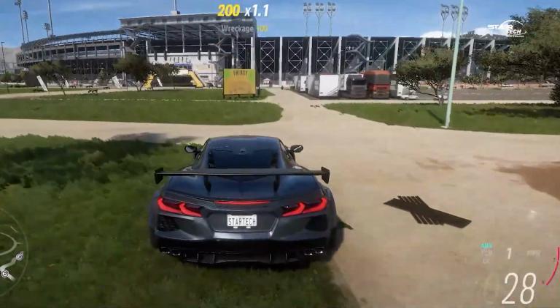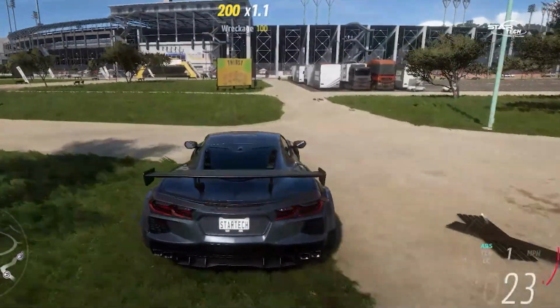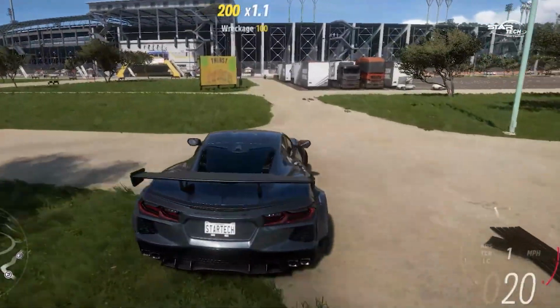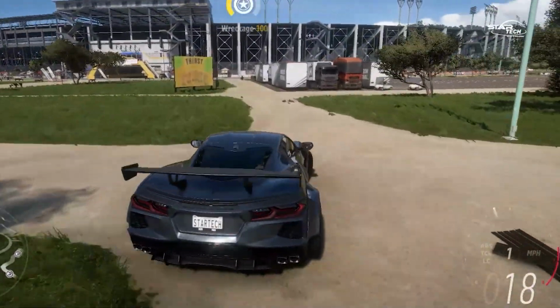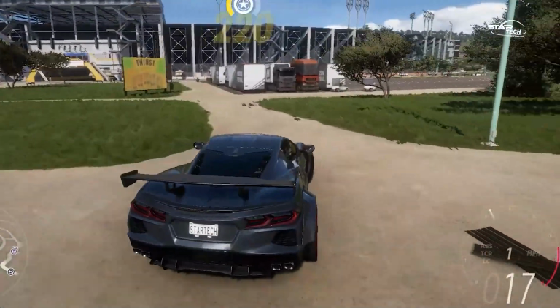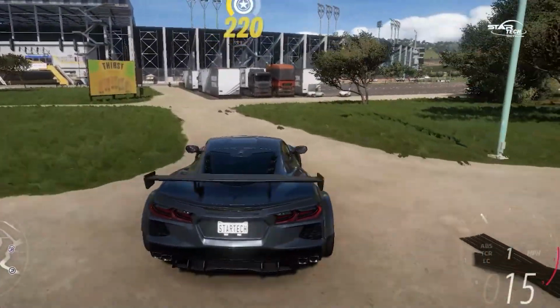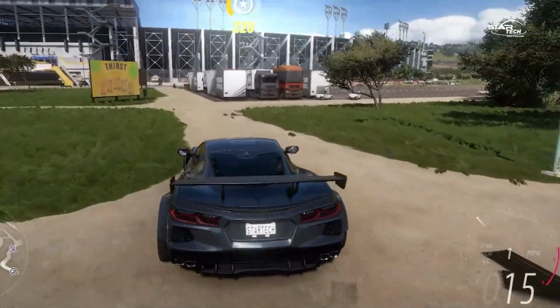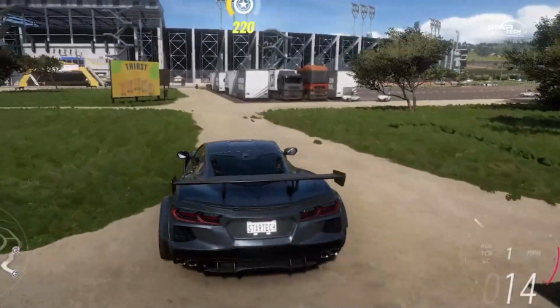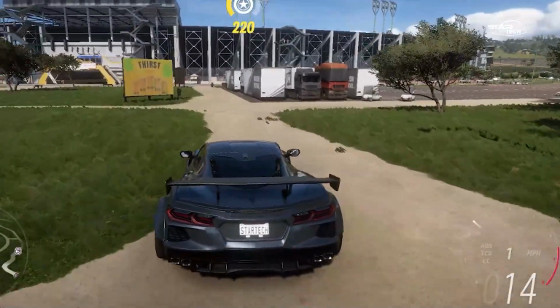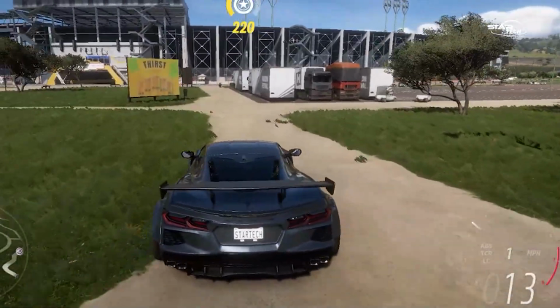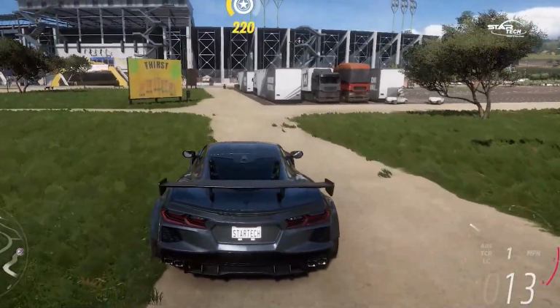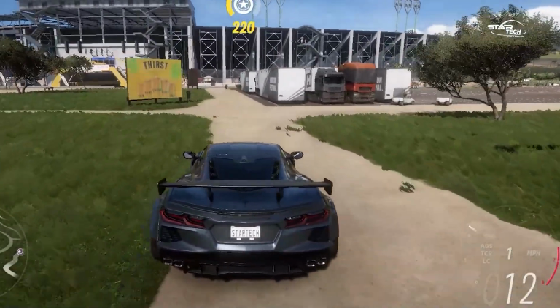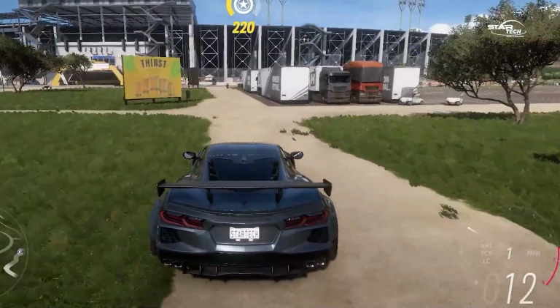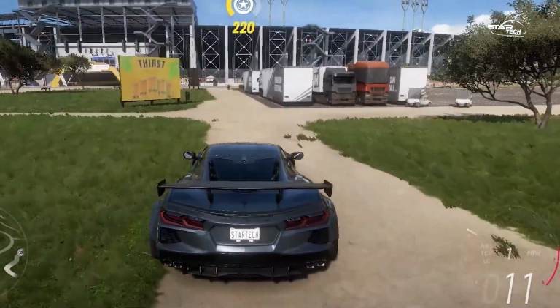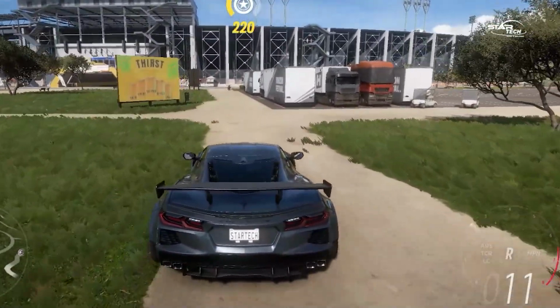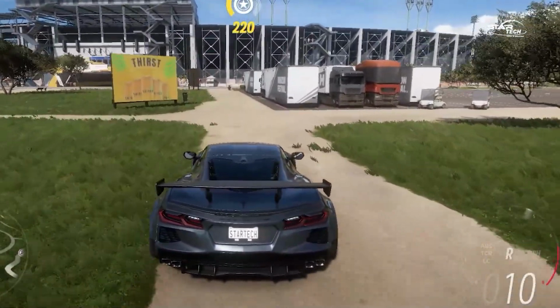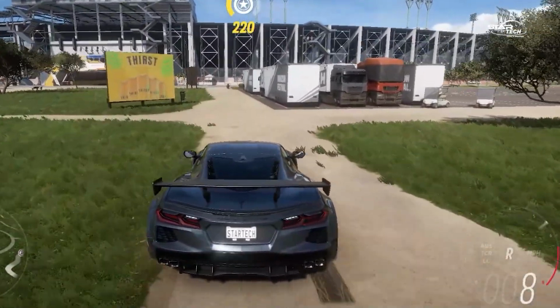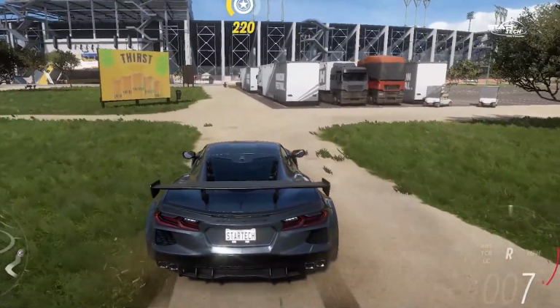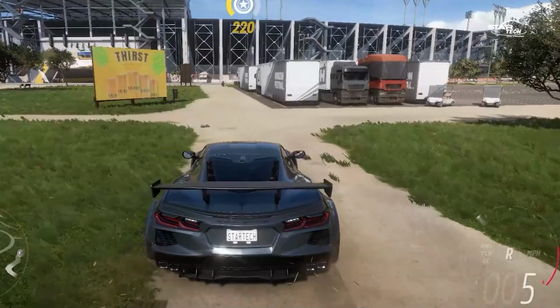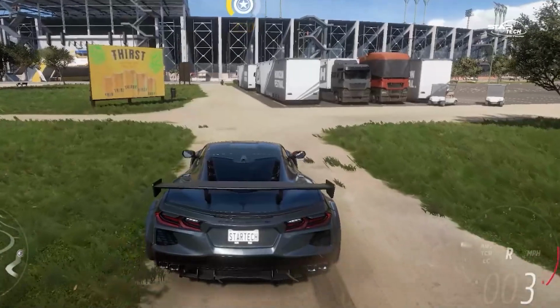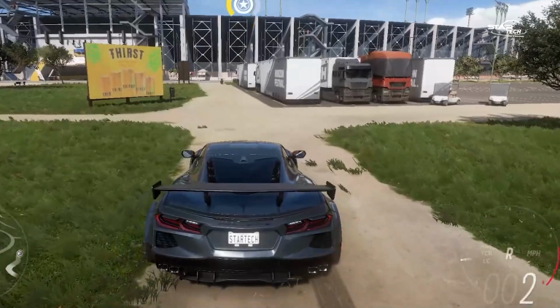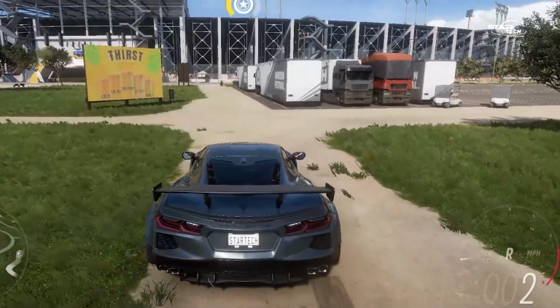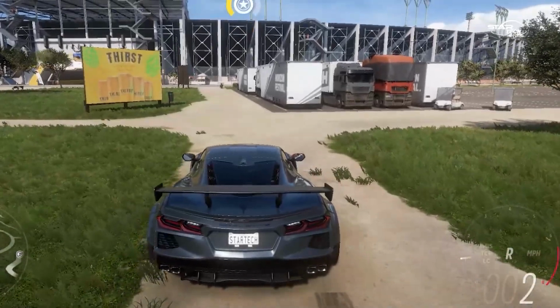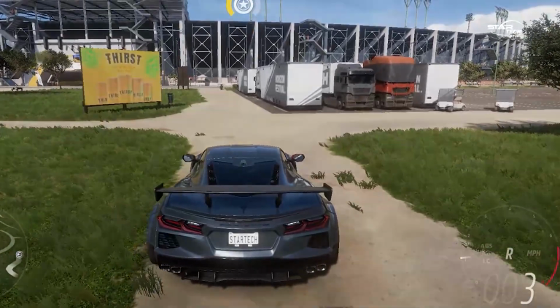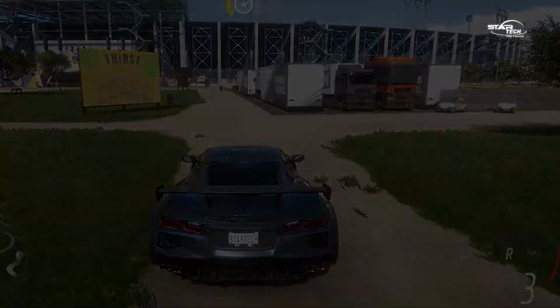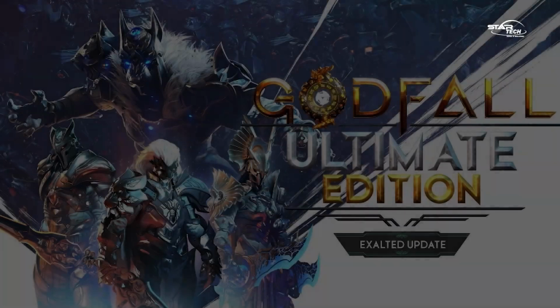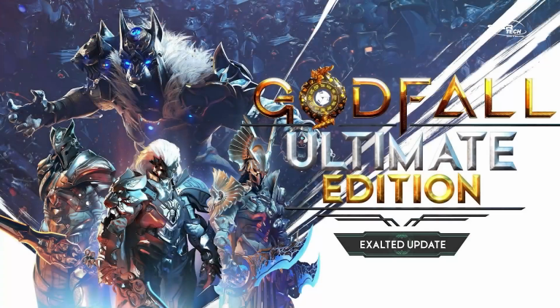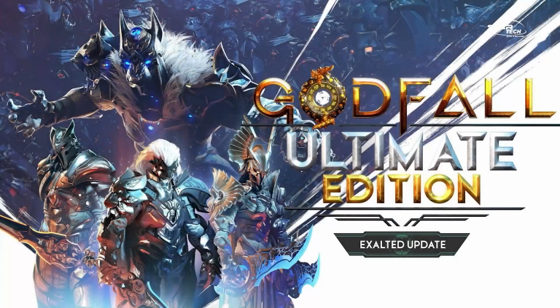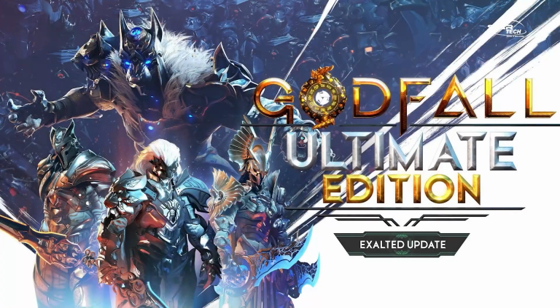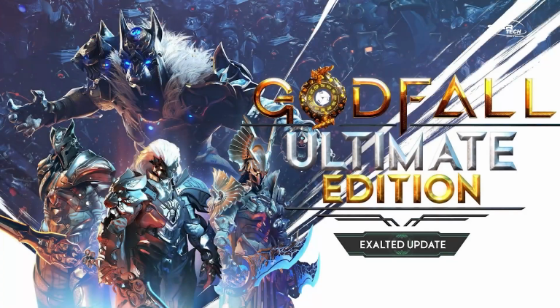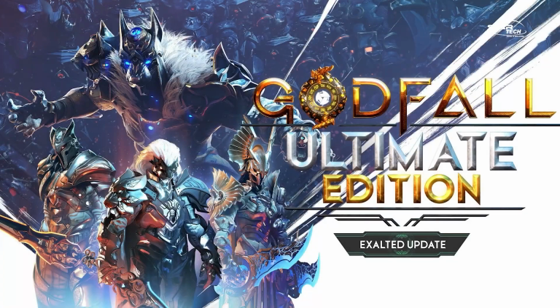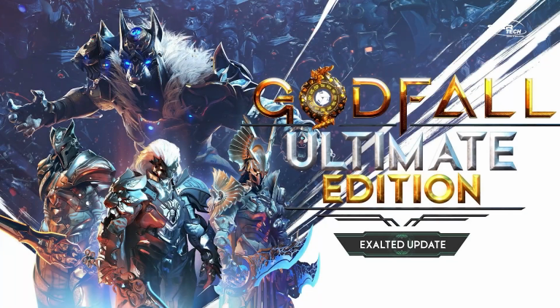The raw performance in Forza is good at both 1440p and 1080p. Overall, this is a well-performing card in this title.